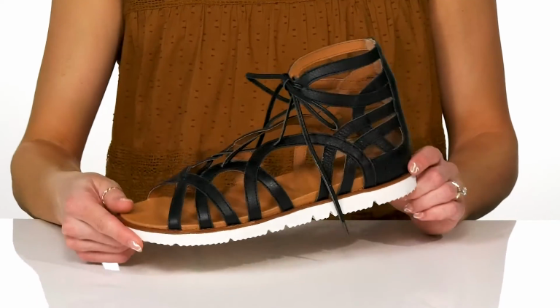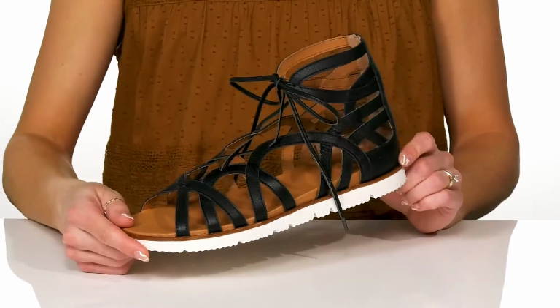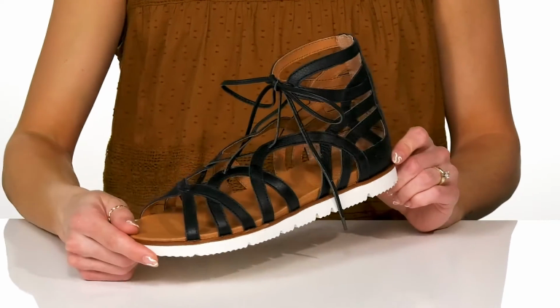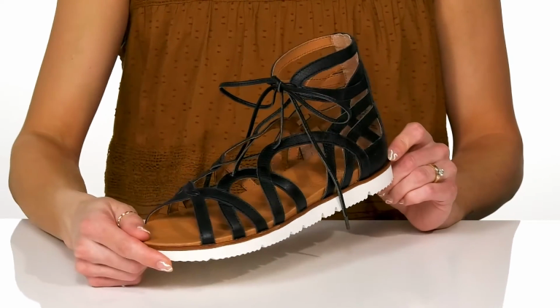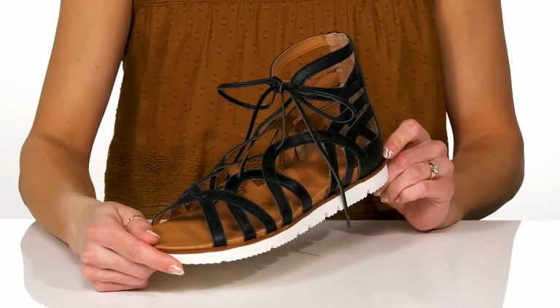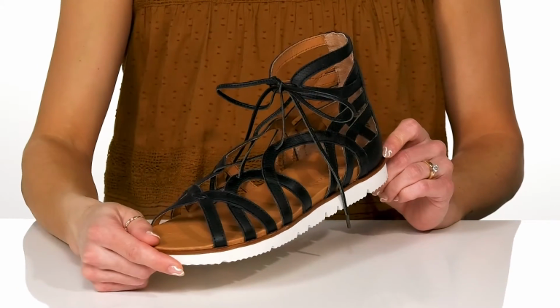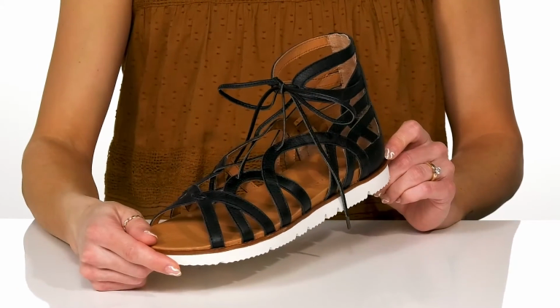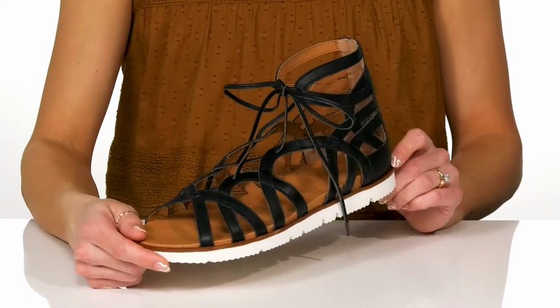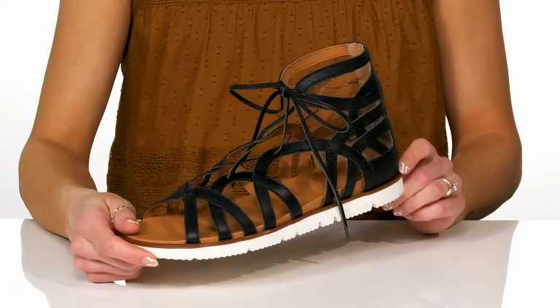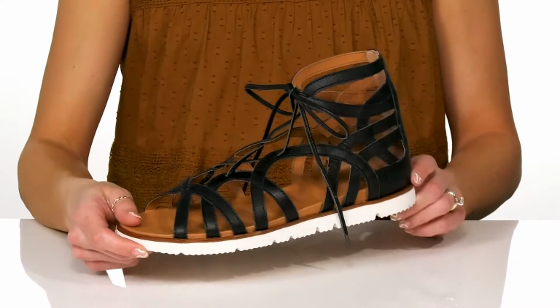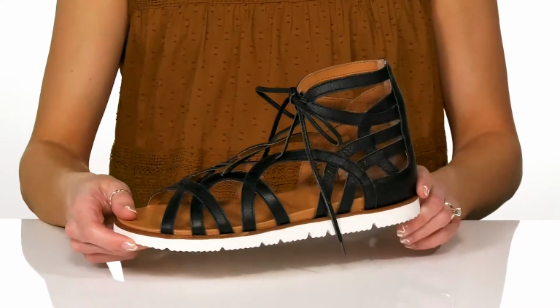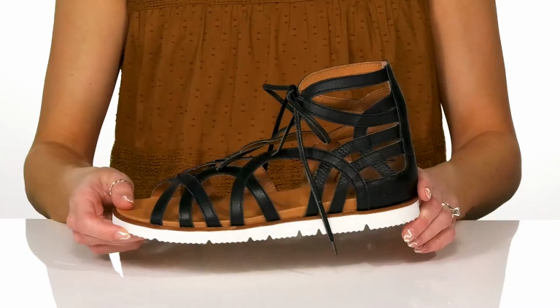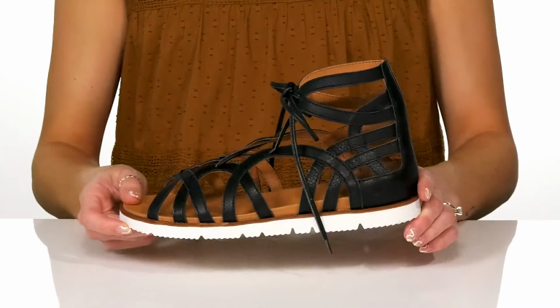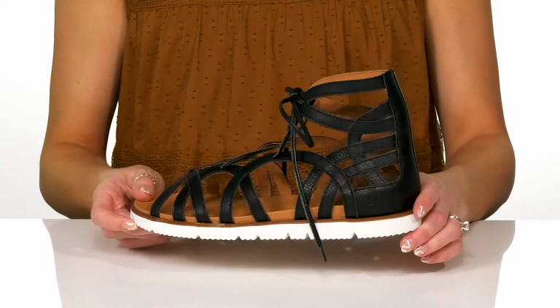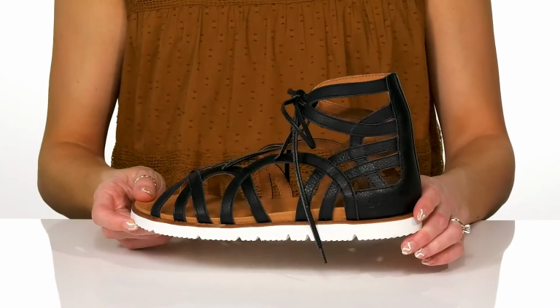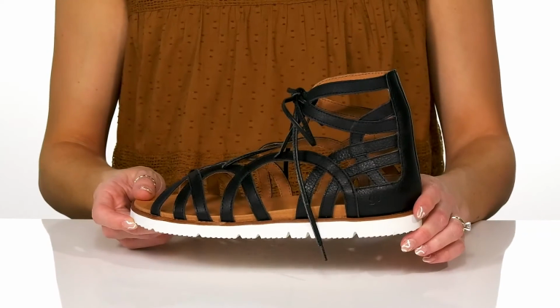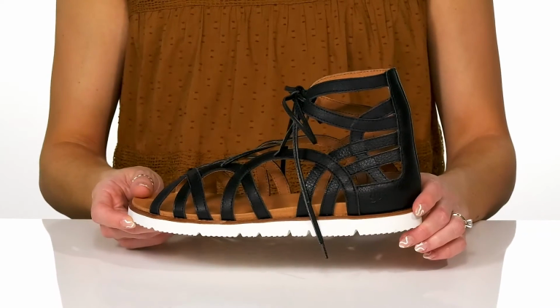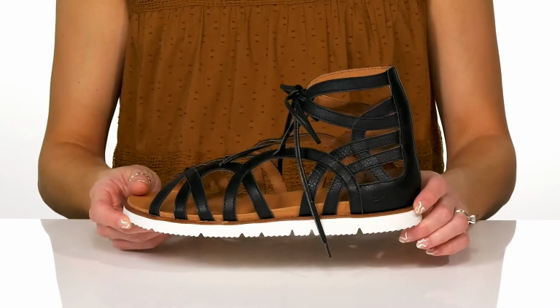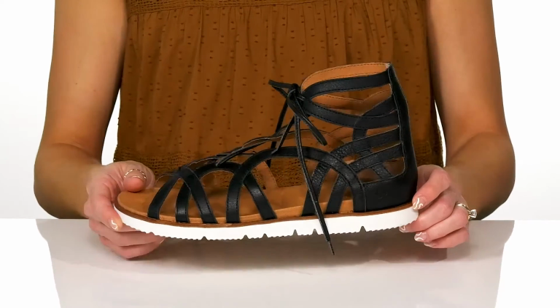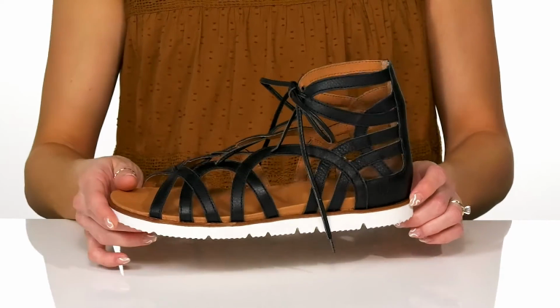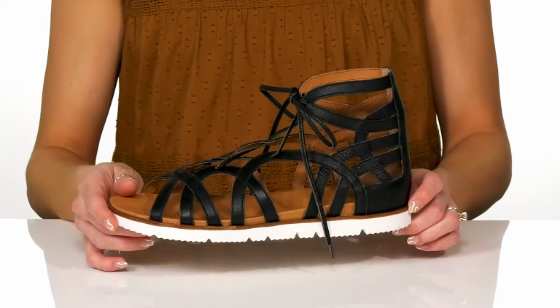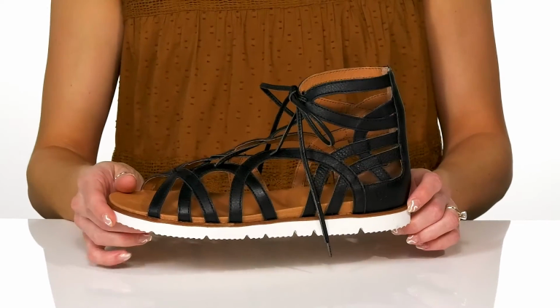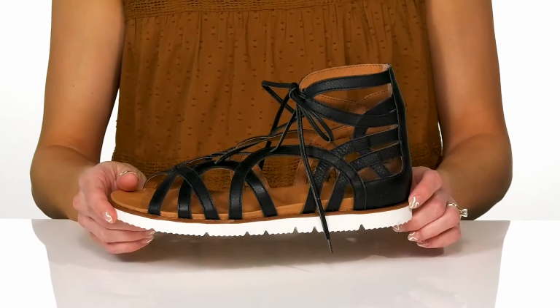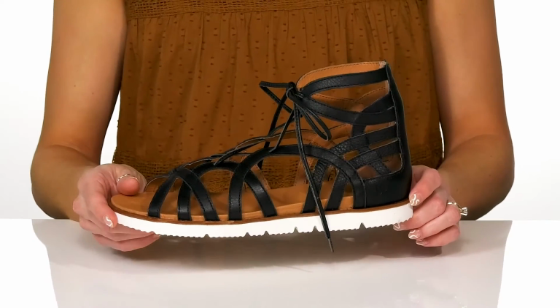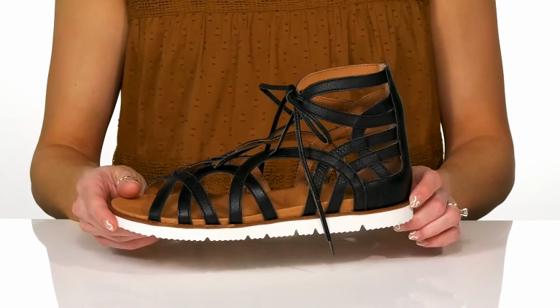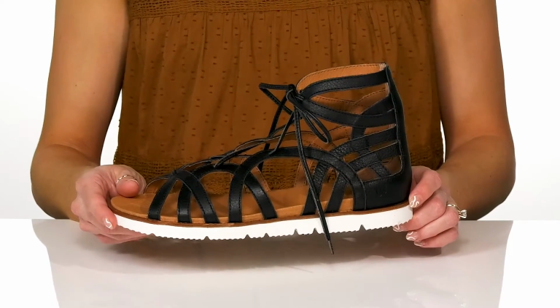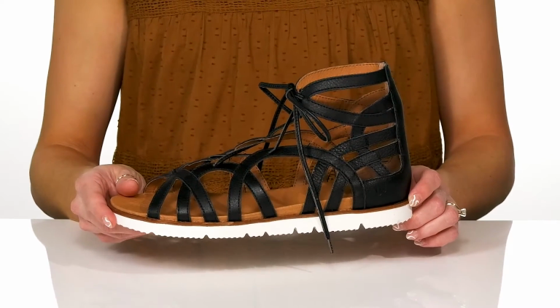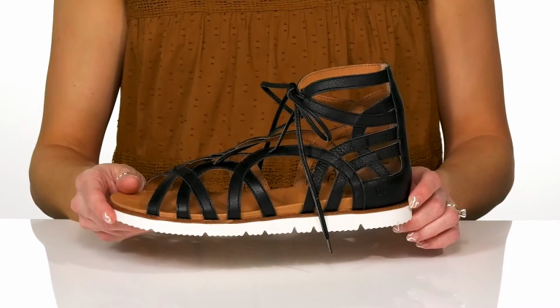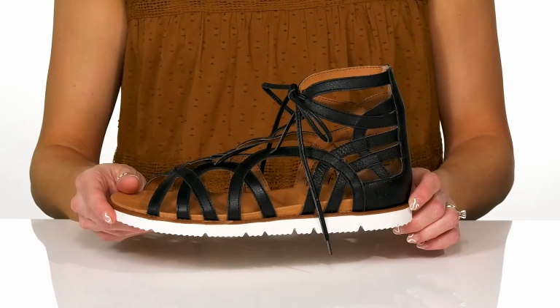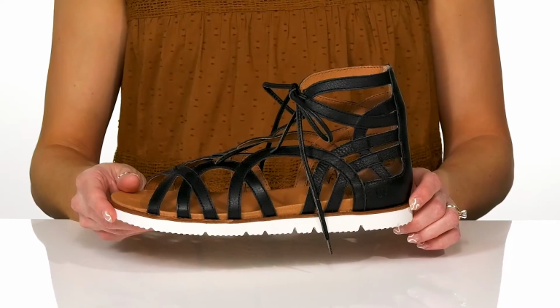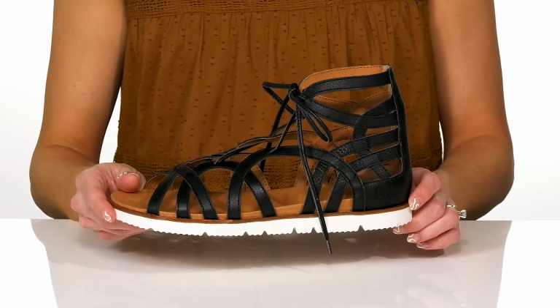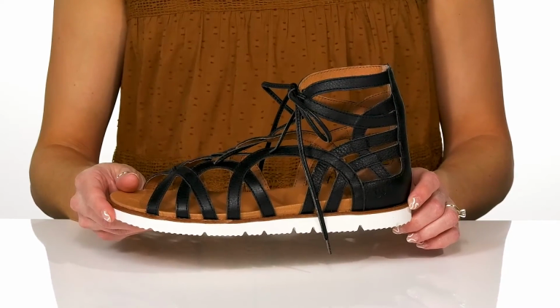These will be really easy to put on and look super stylish this summer when you grab some food with your friends.